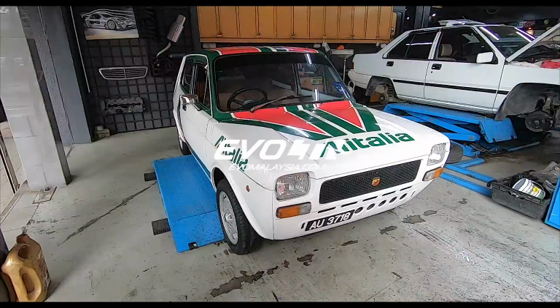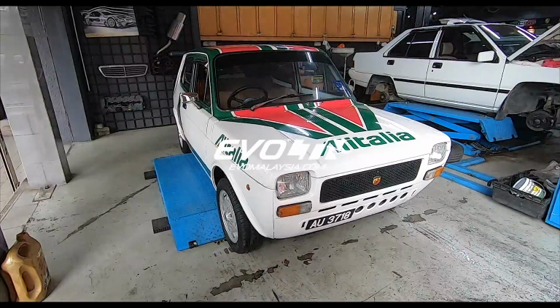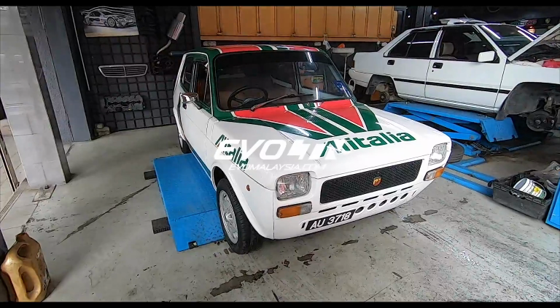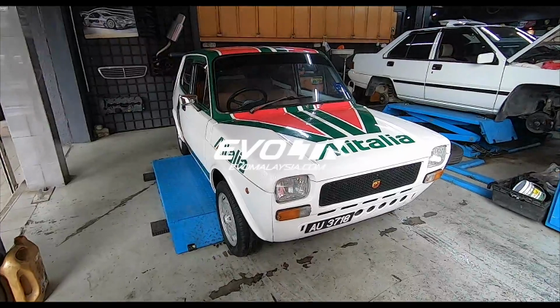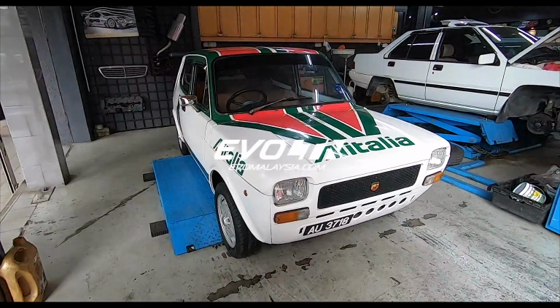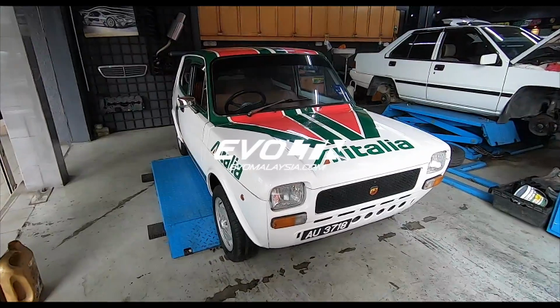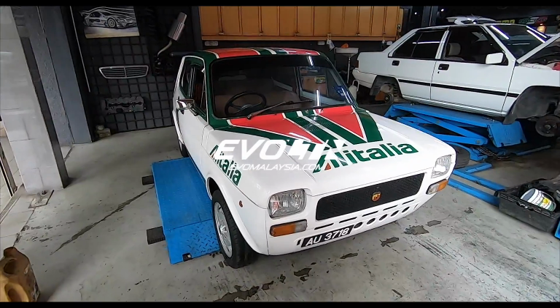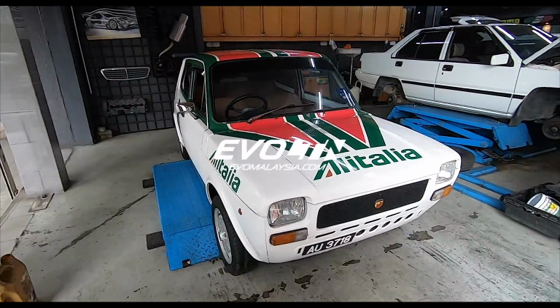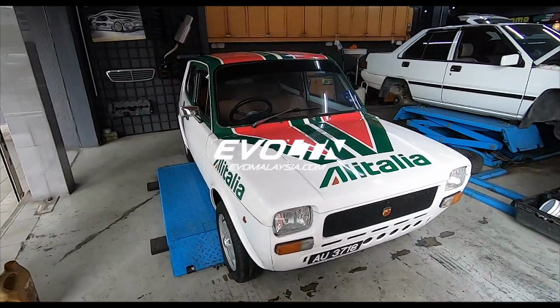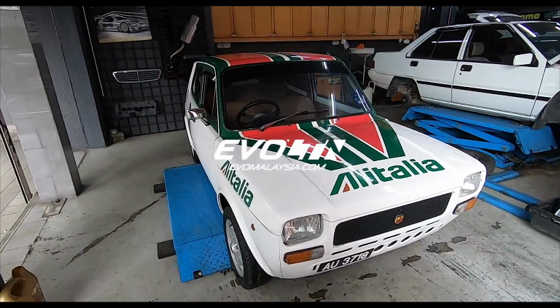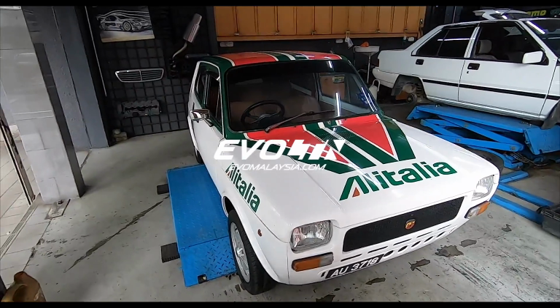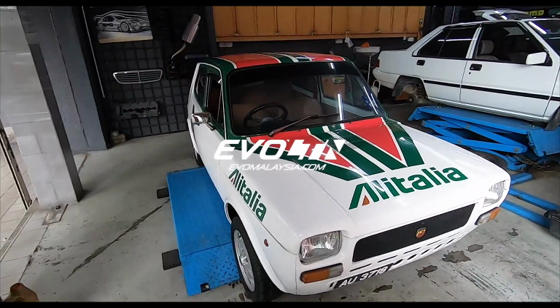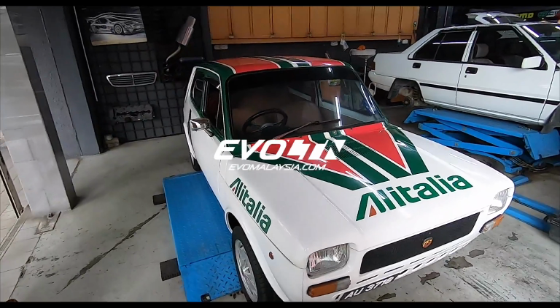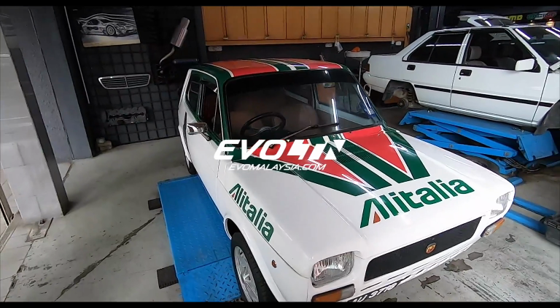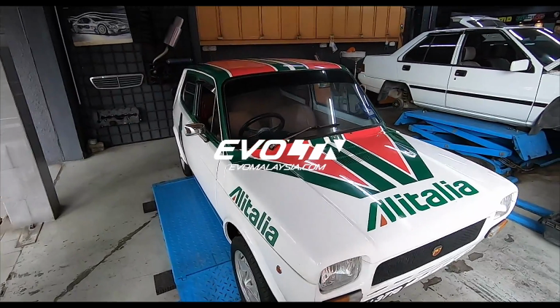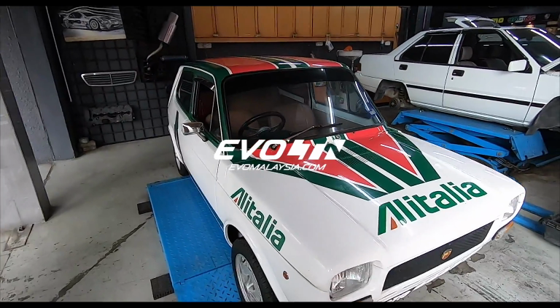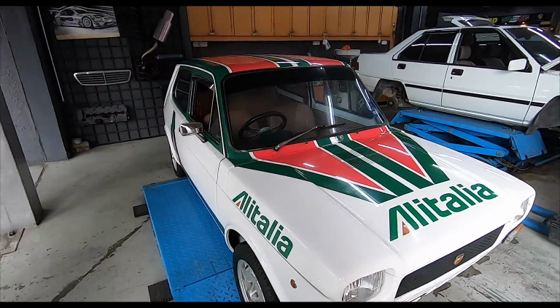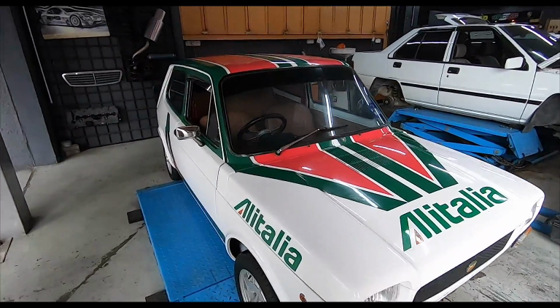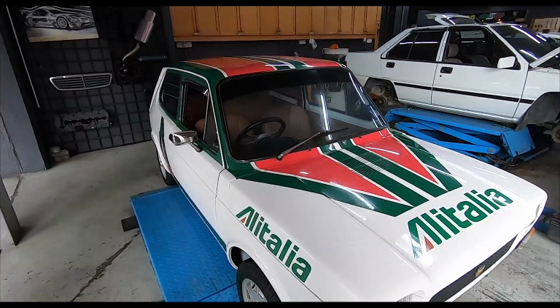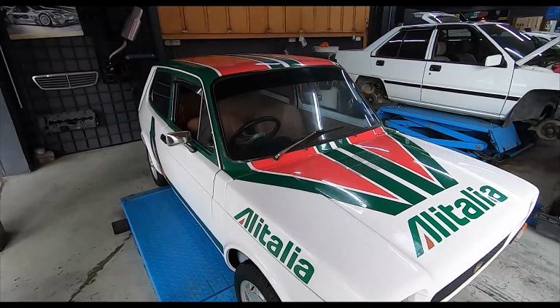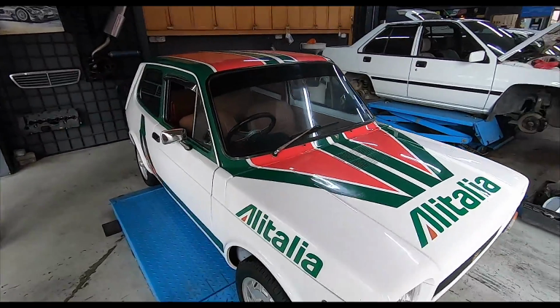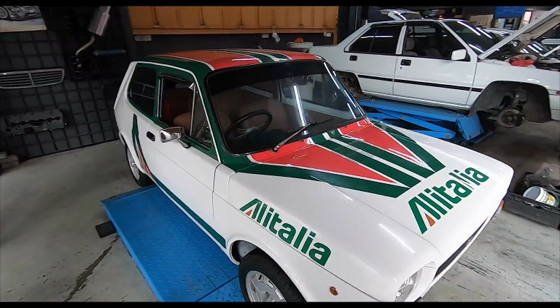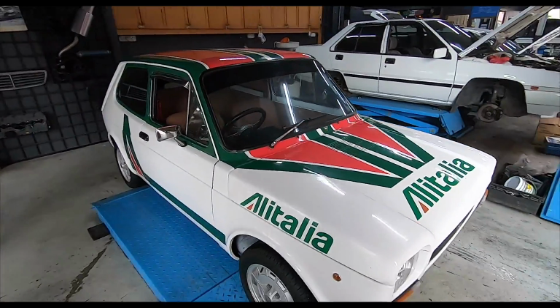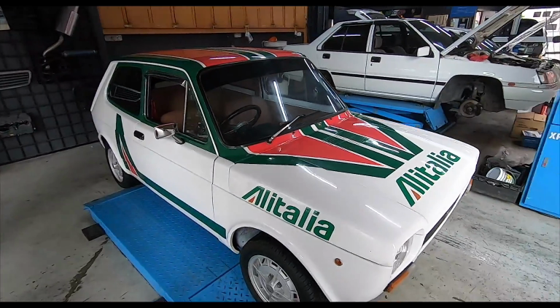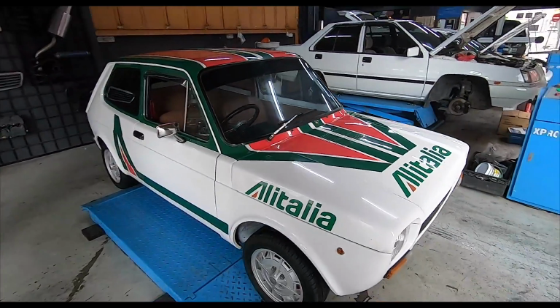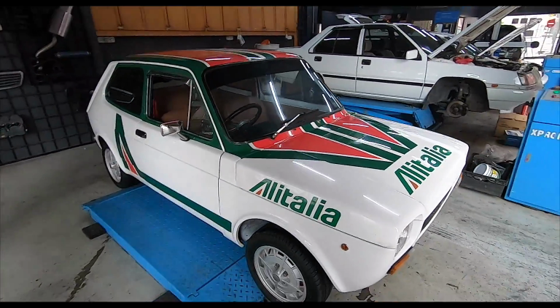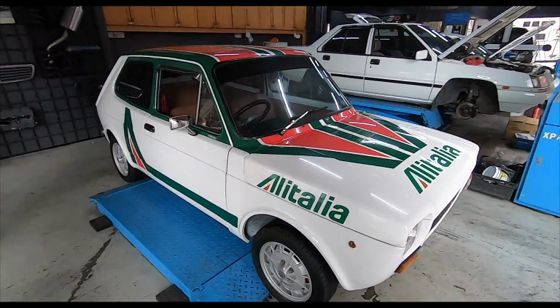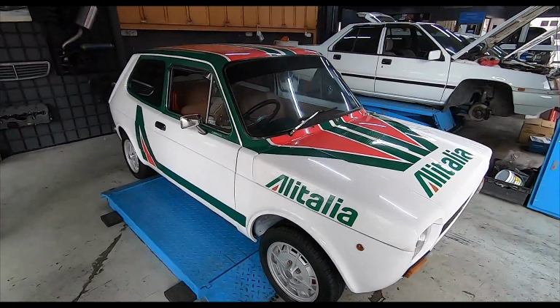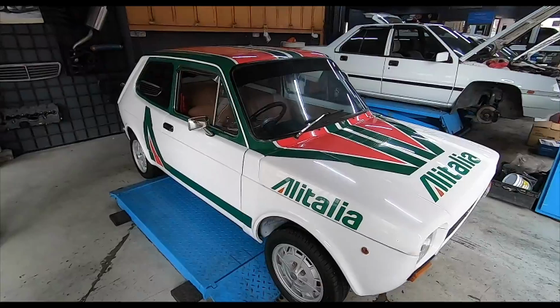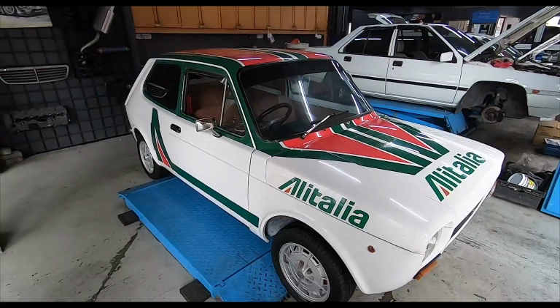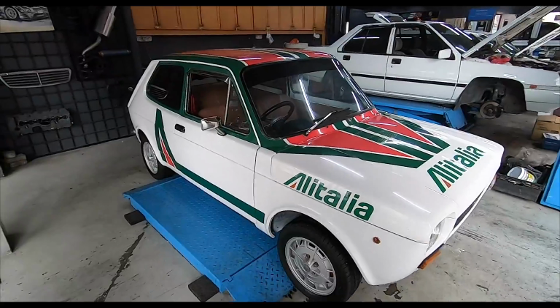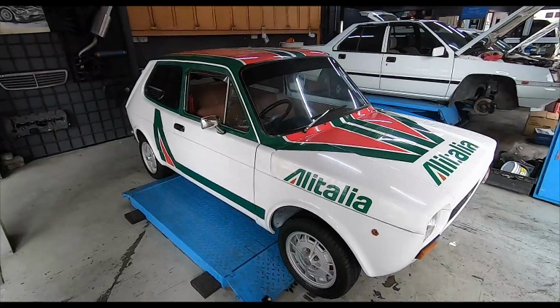Good morning, folks. It's a beautiful day. Actually, it's always a beautiful day when you're playing with classic cars.